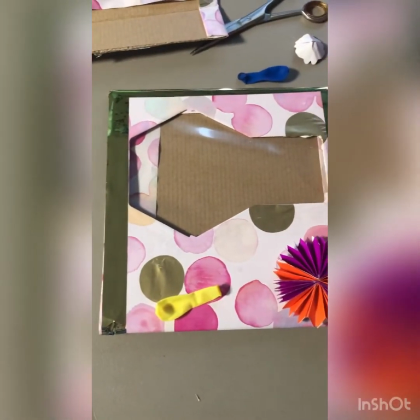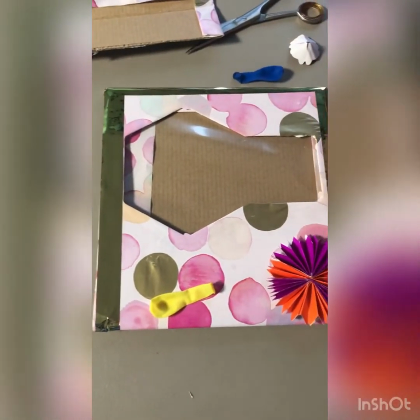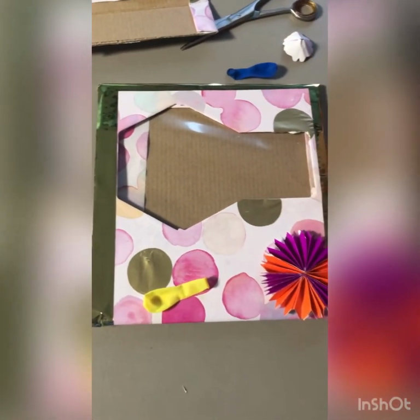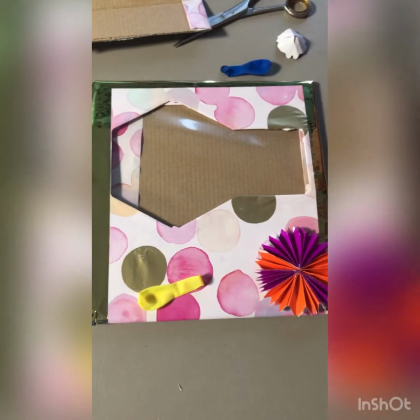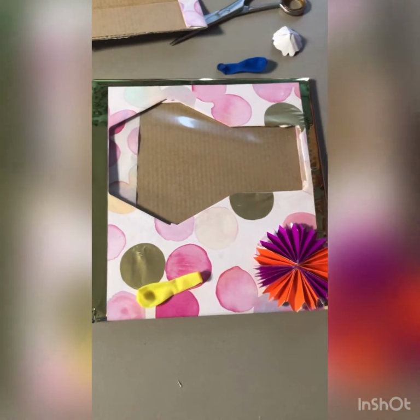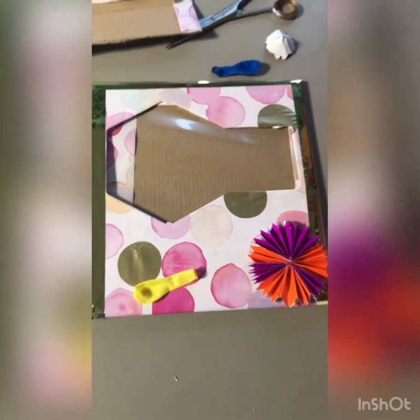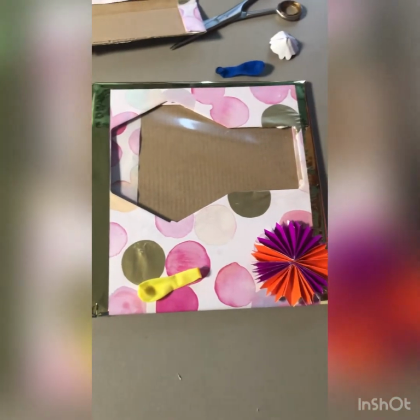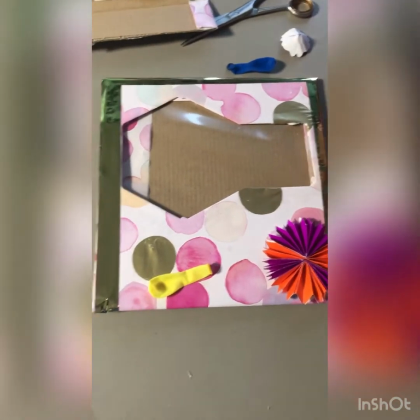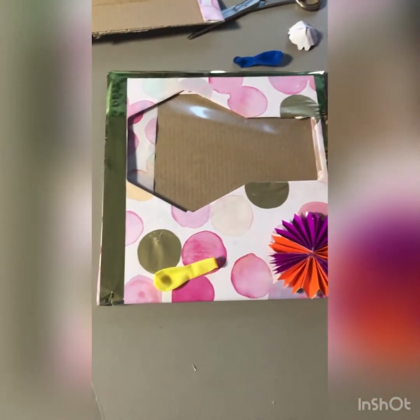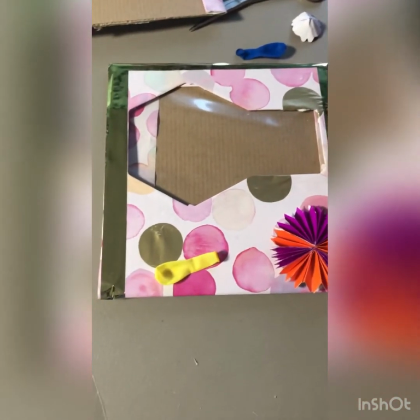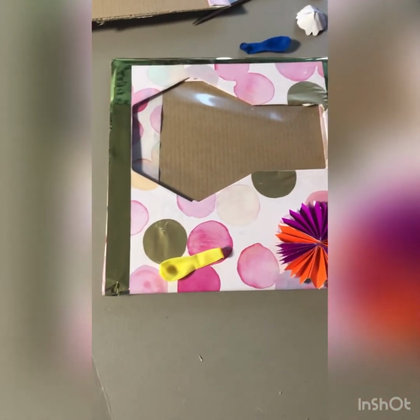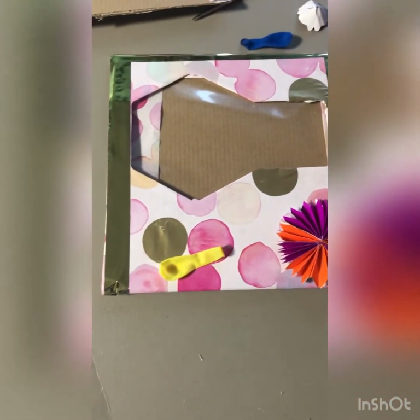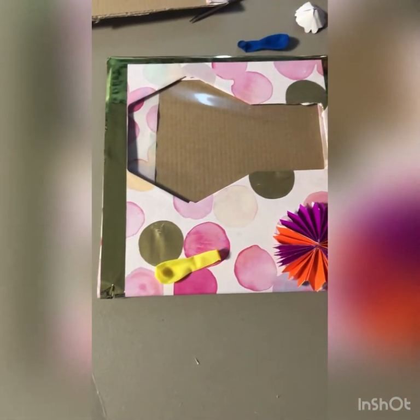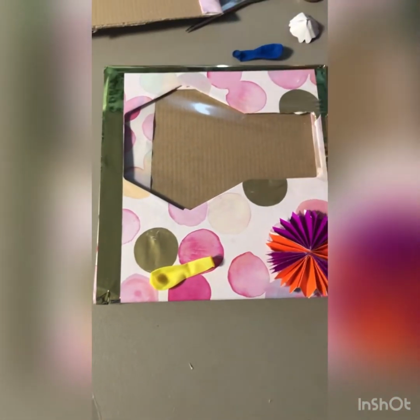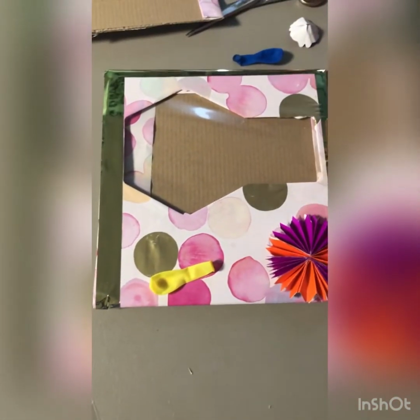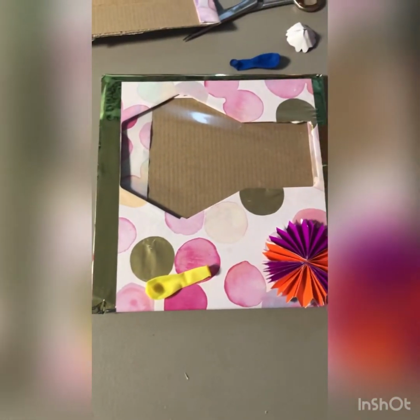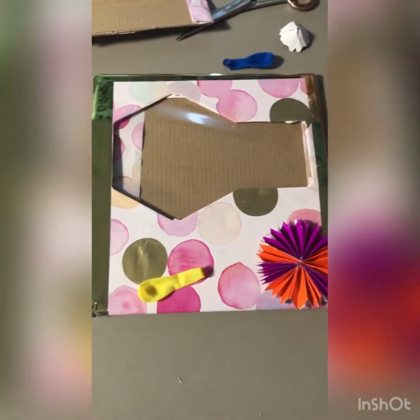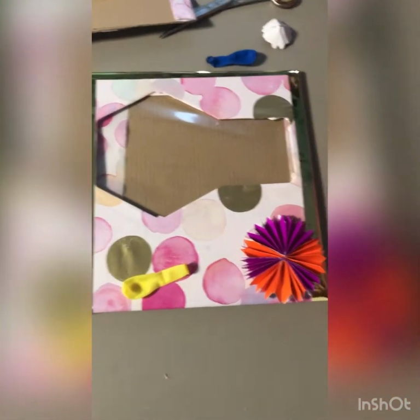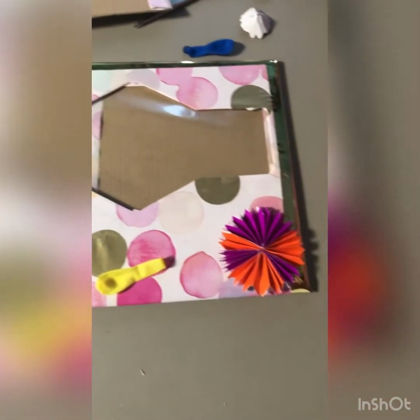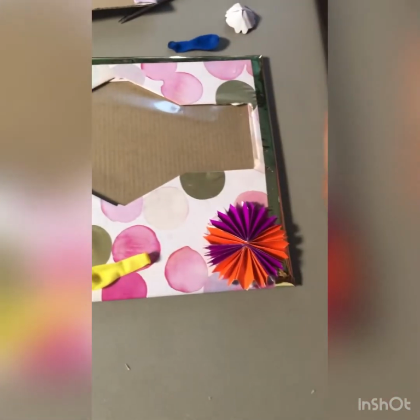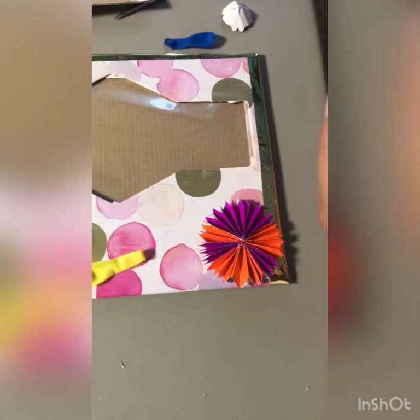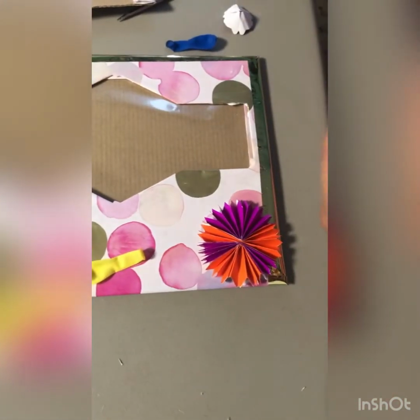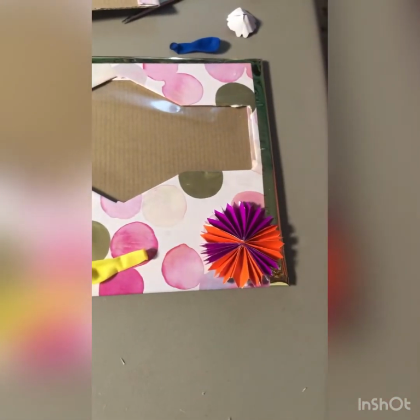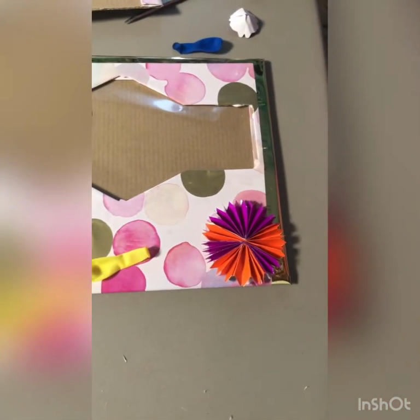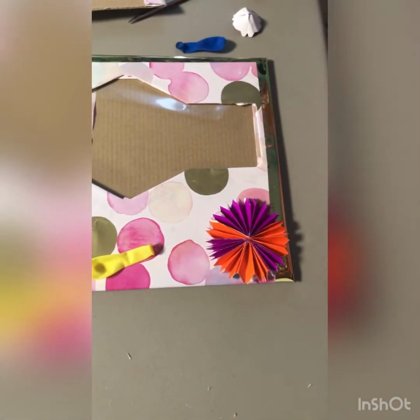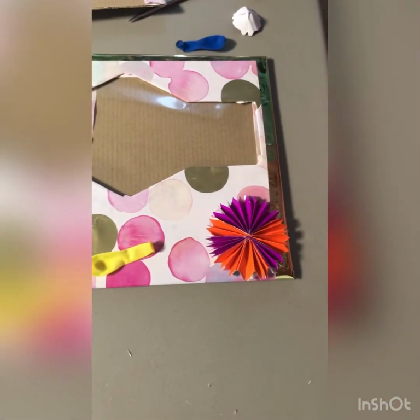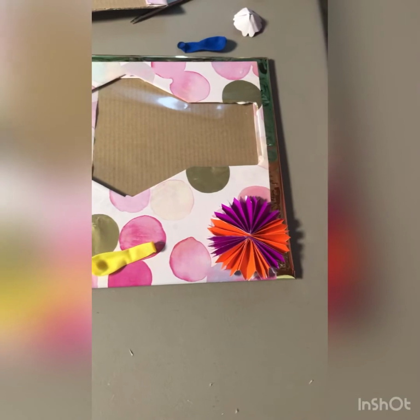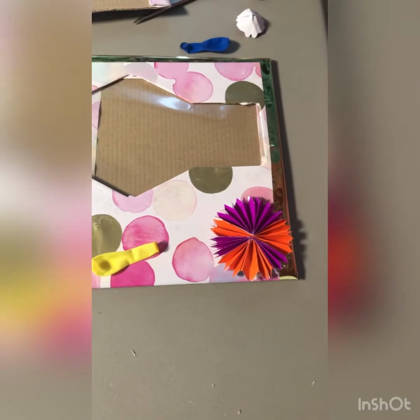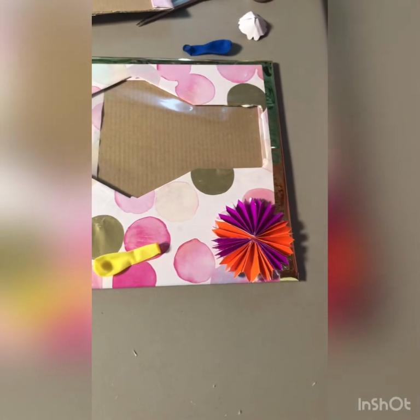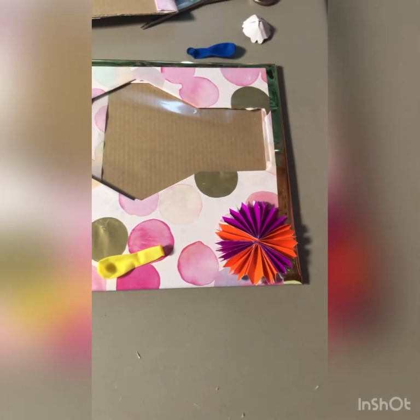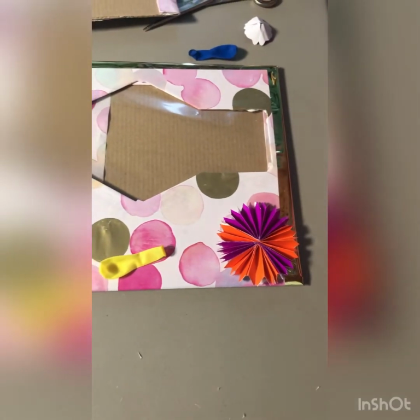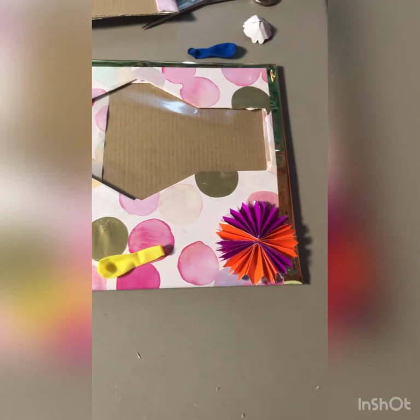Now we're using the balloons for decoration, and we also did this flower at the bottom.